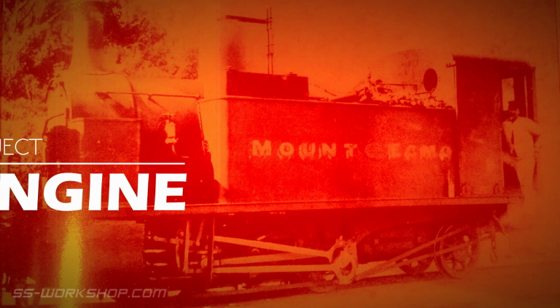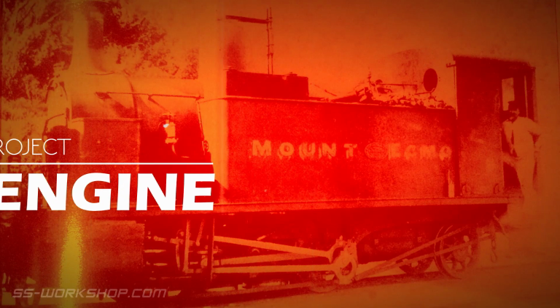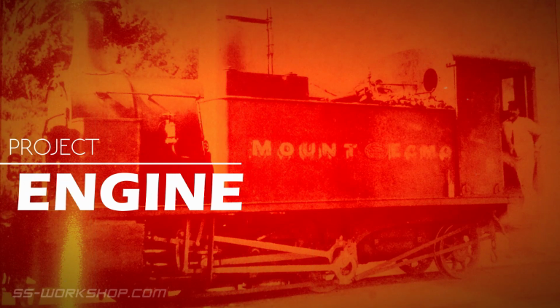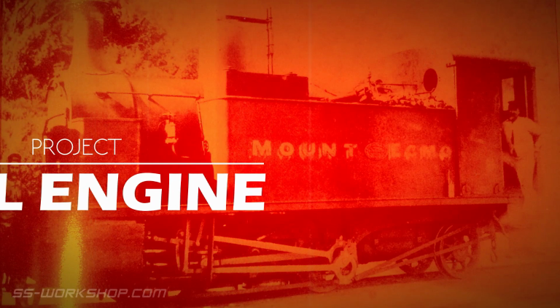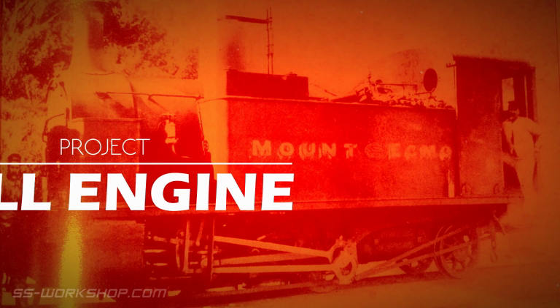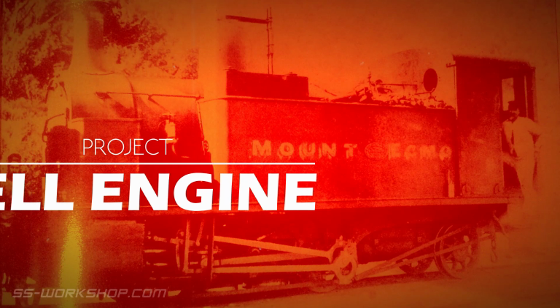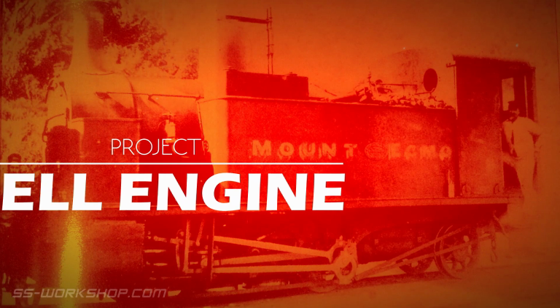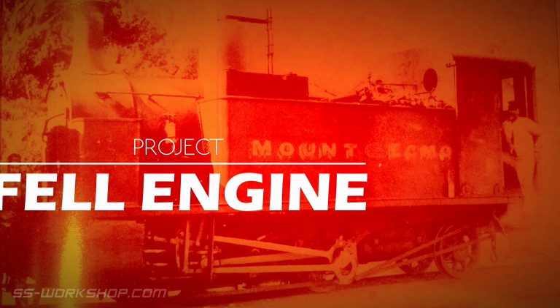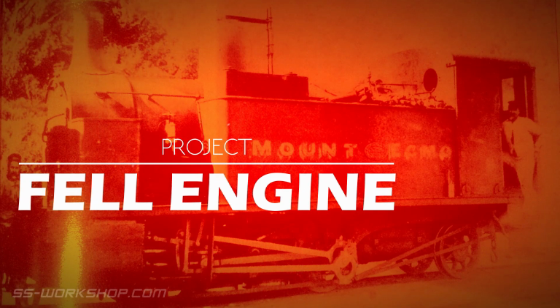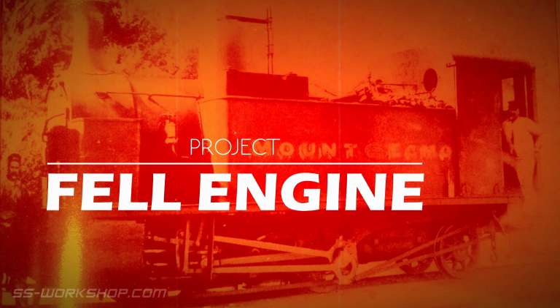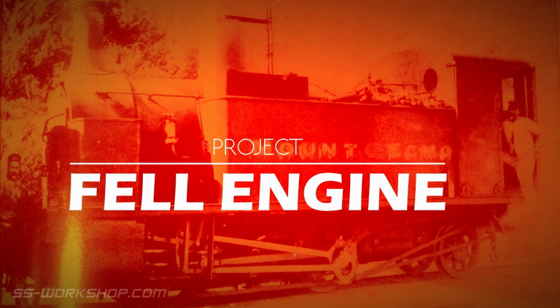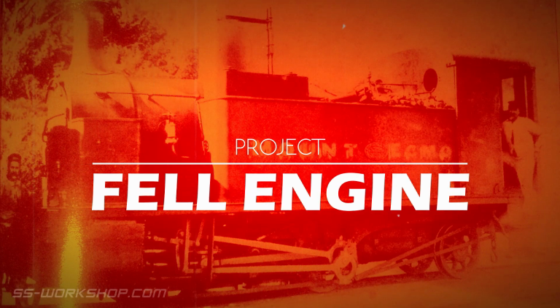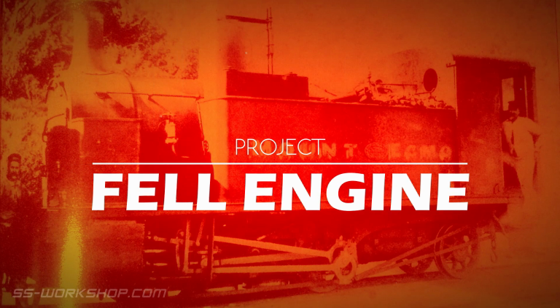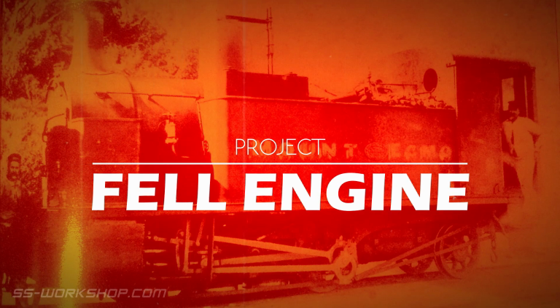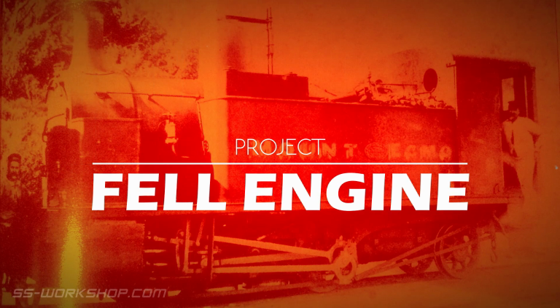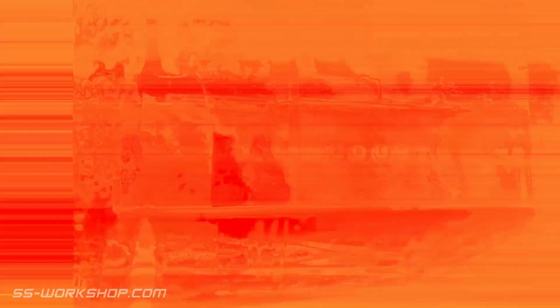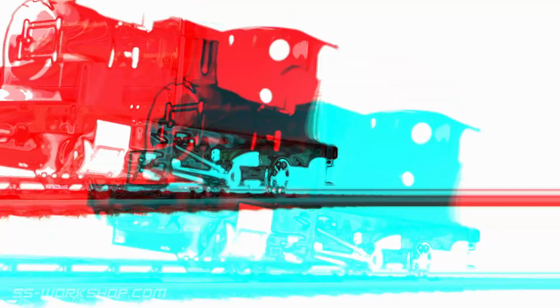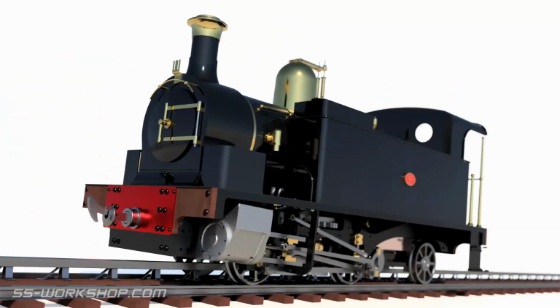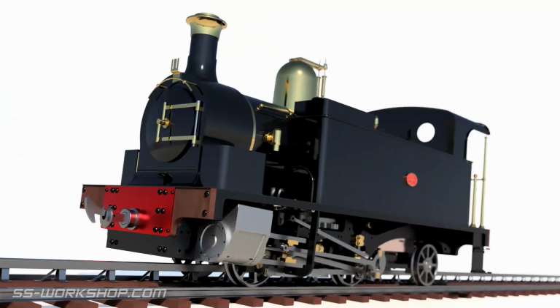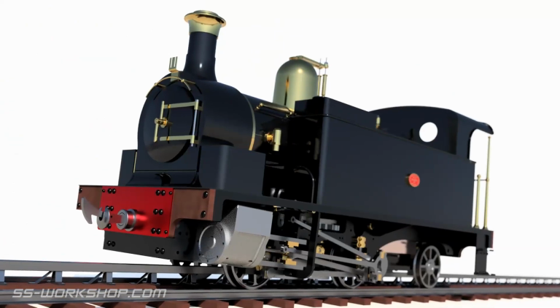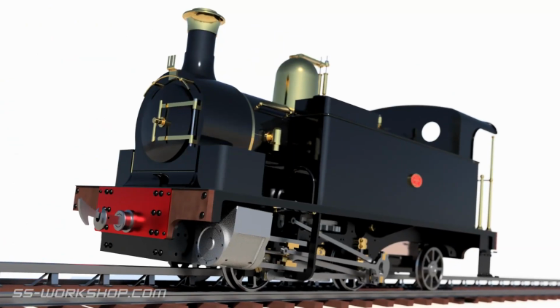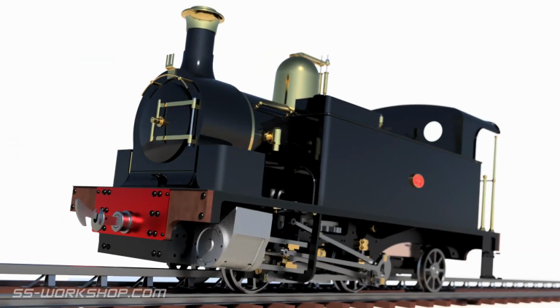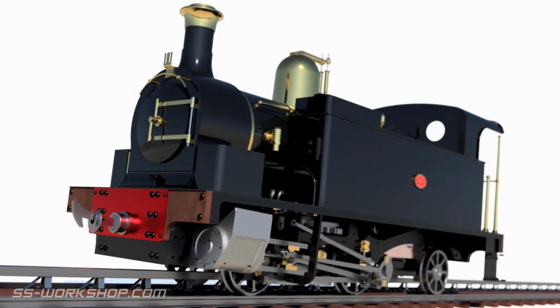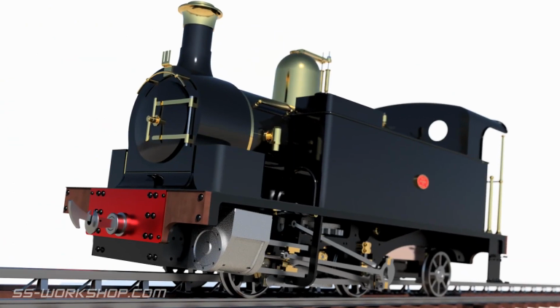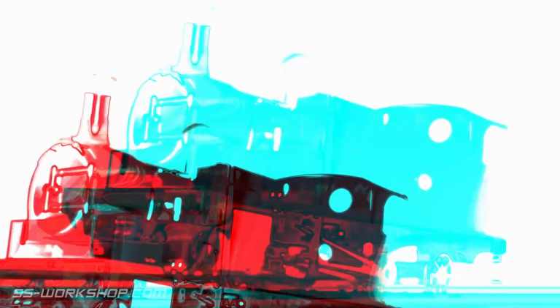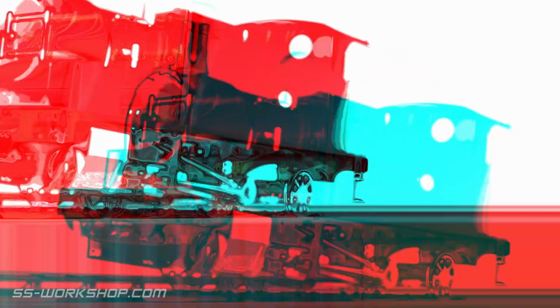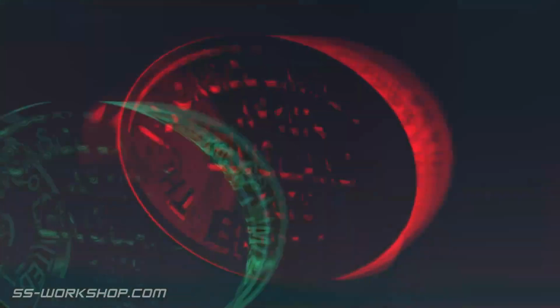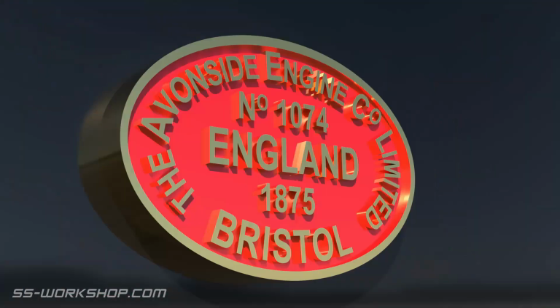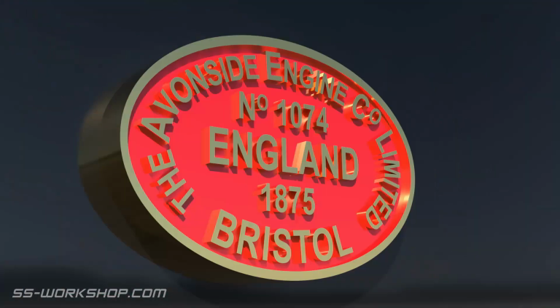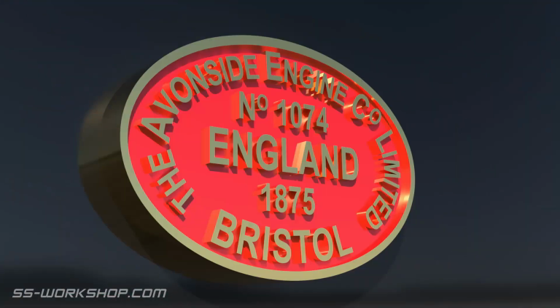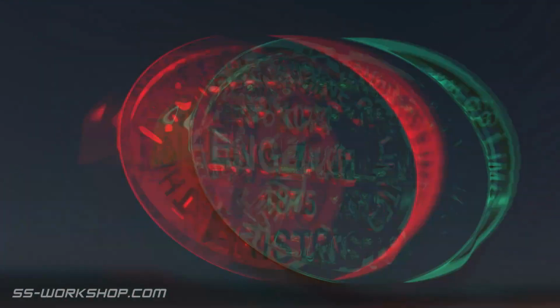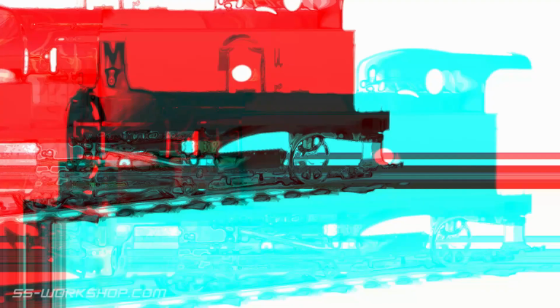Welcome to the fill engine project where I'm building a three and a half inch gauge live steam locomotive to my own drawings.